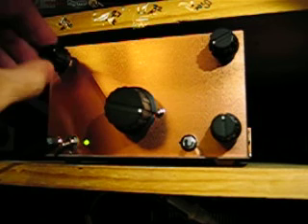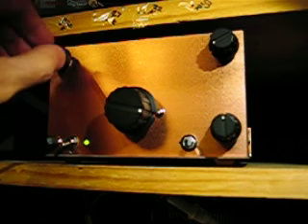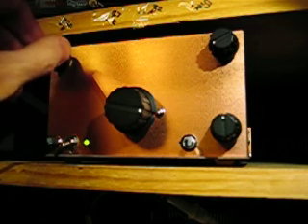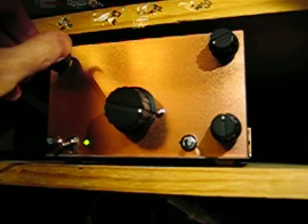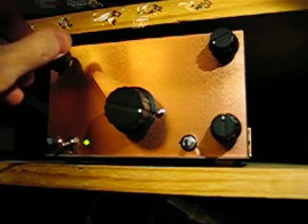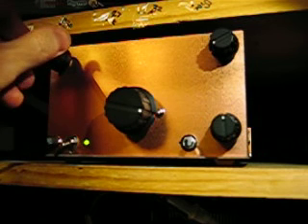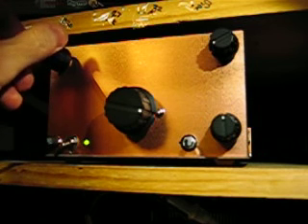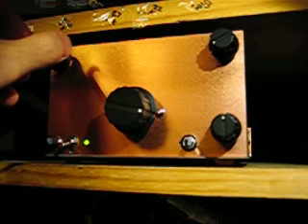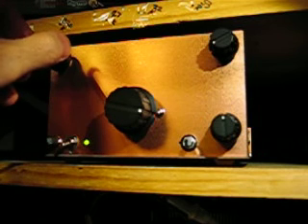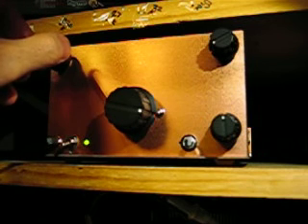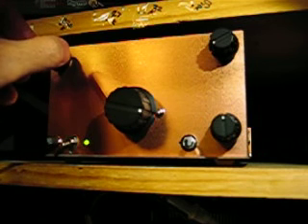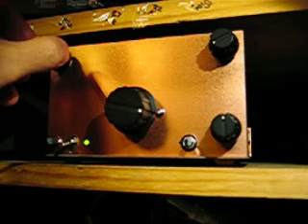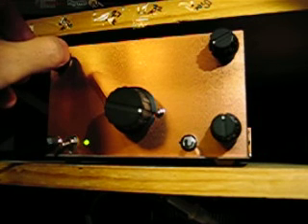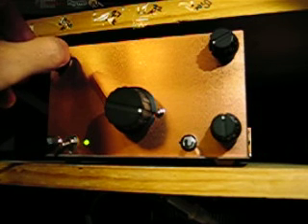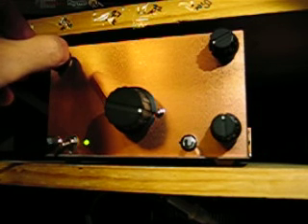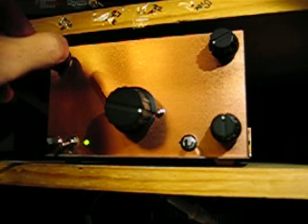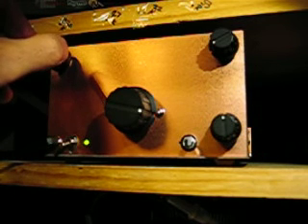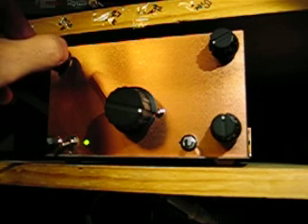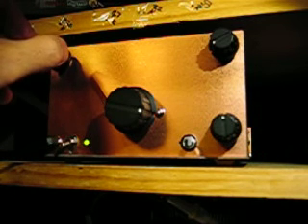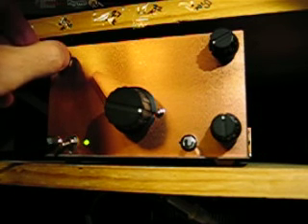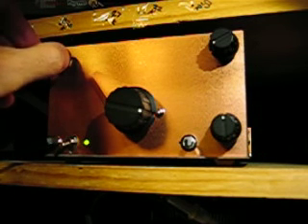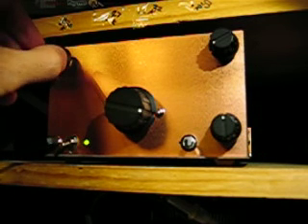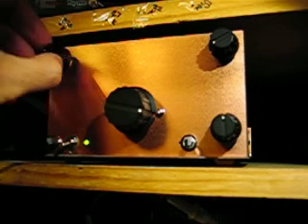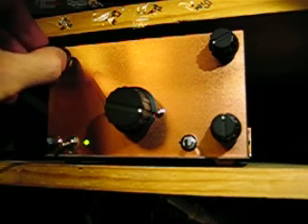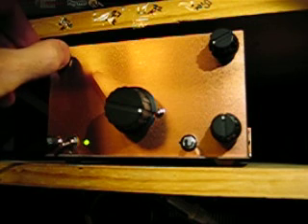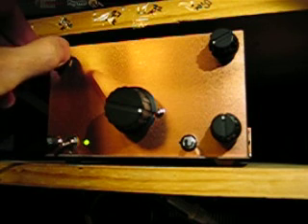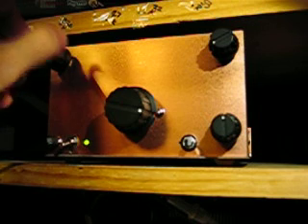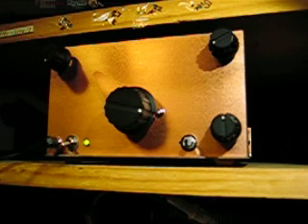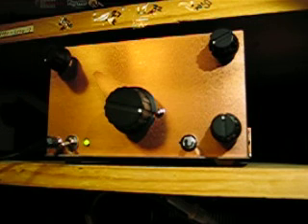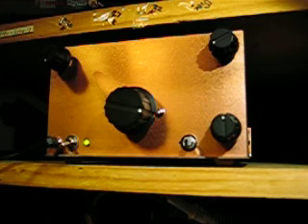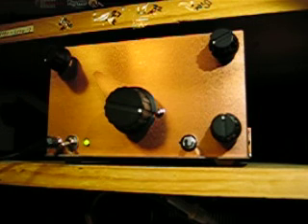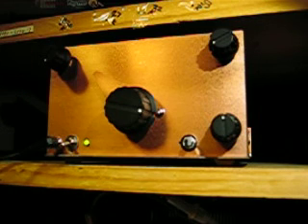Very cool. I think I'll make another video of that. Well, that's it — the Desert Rat 2 Regen Receiver. I hope you like it. I do.